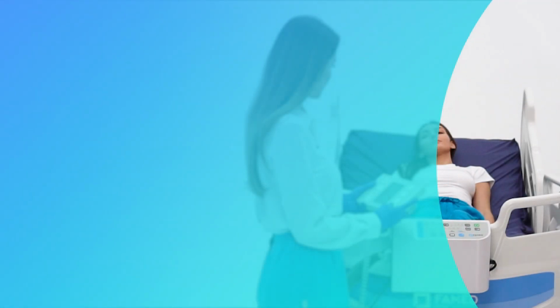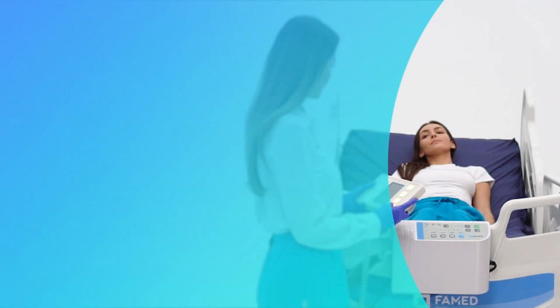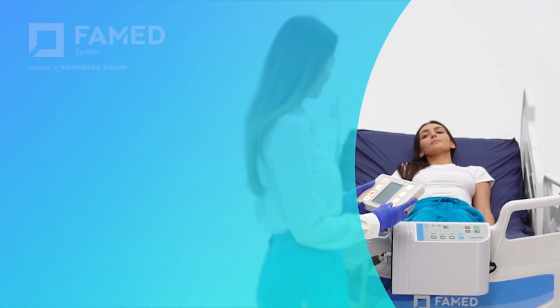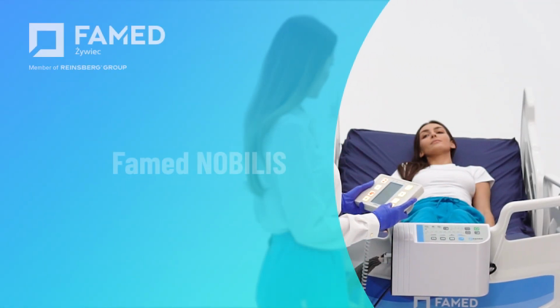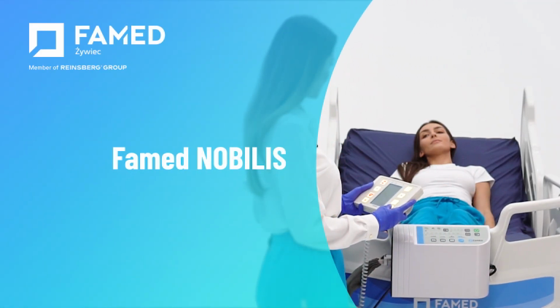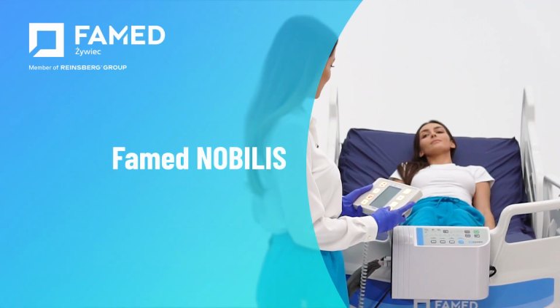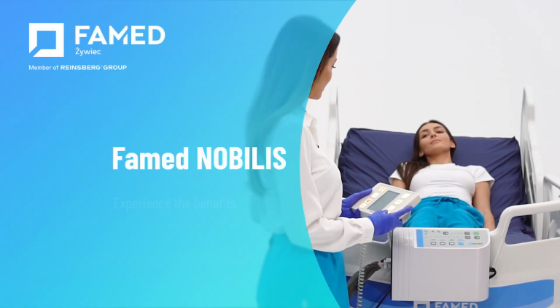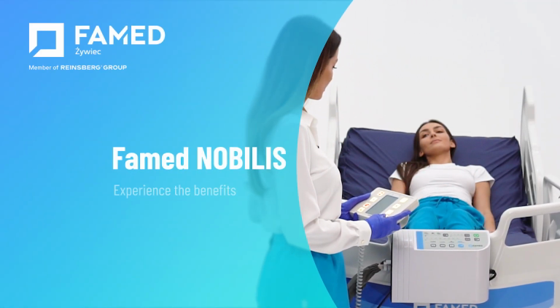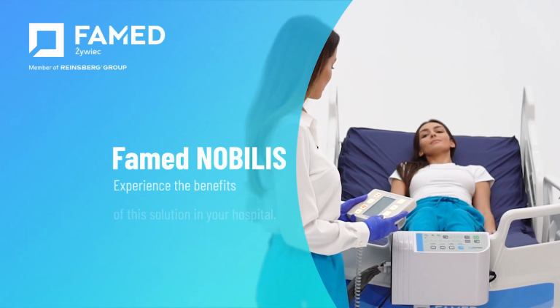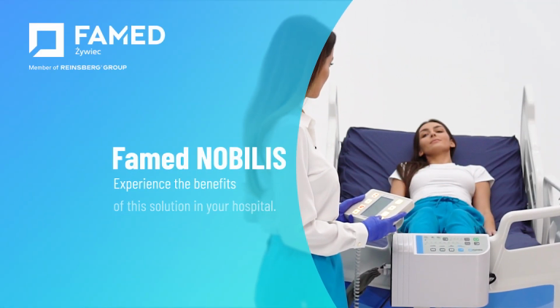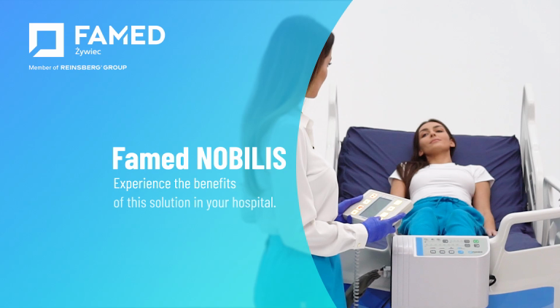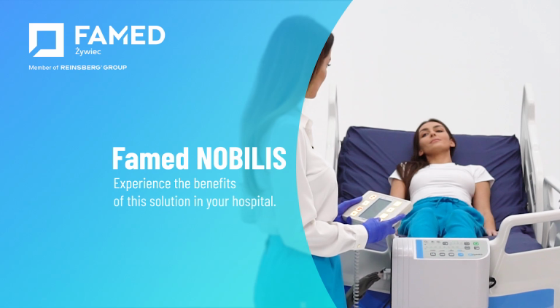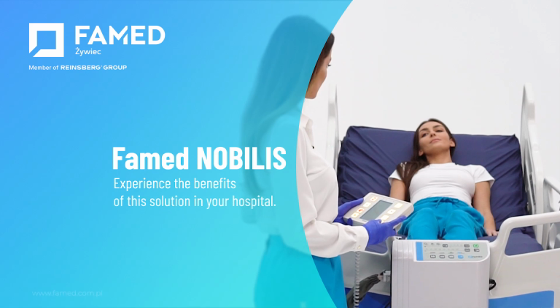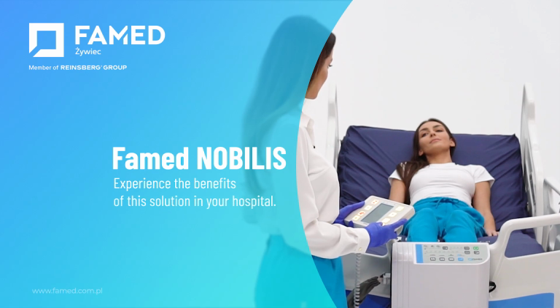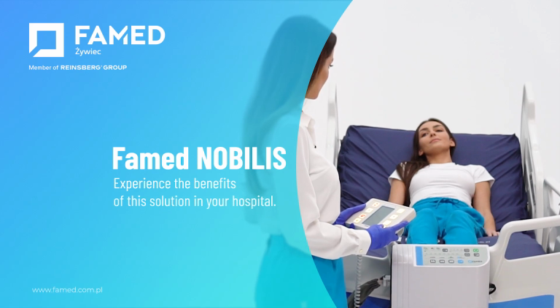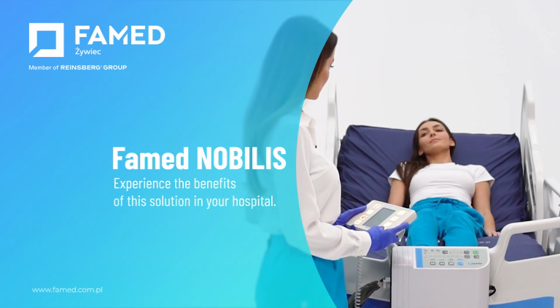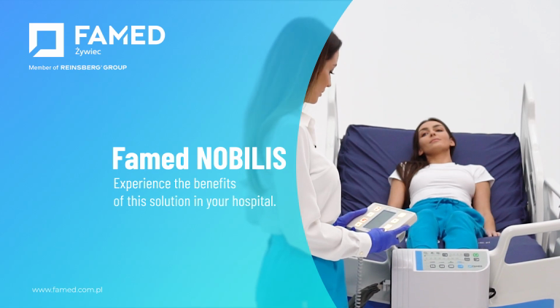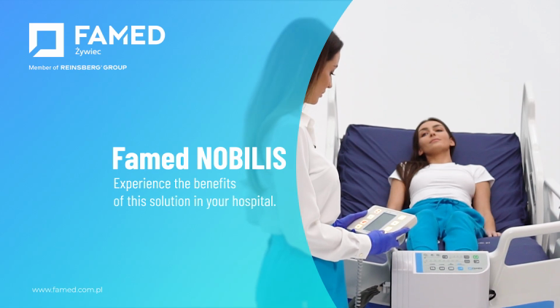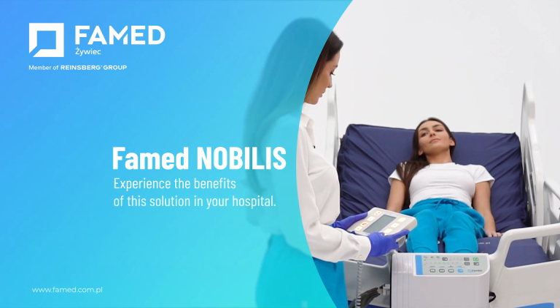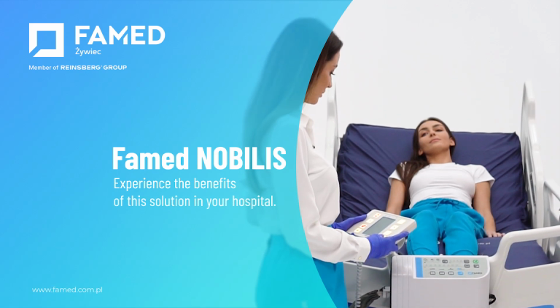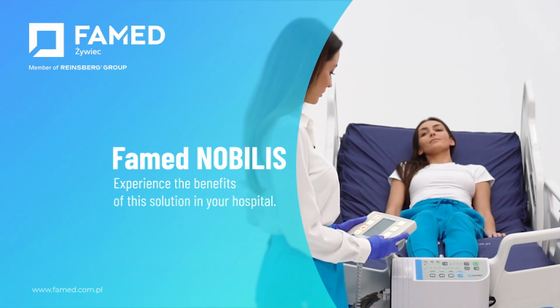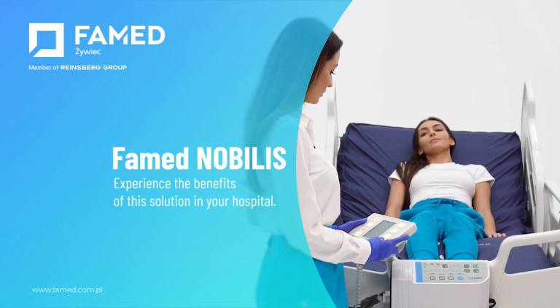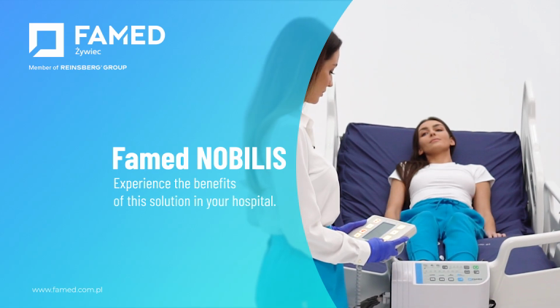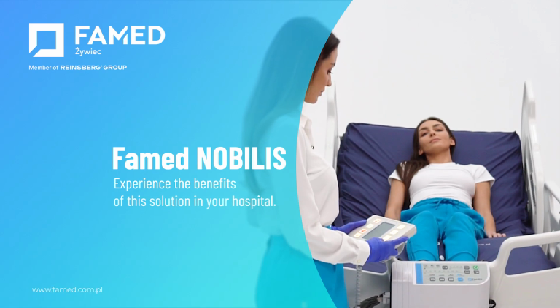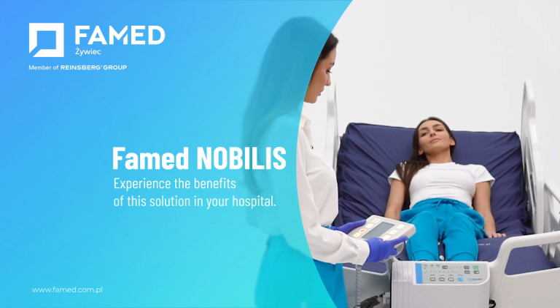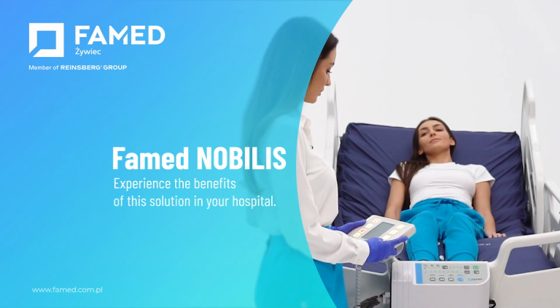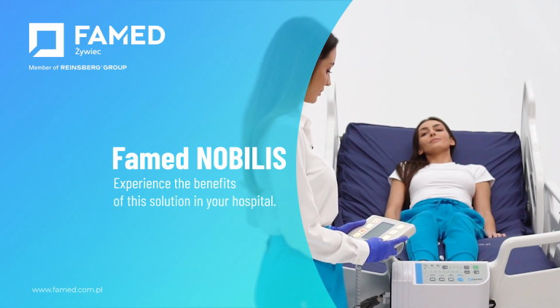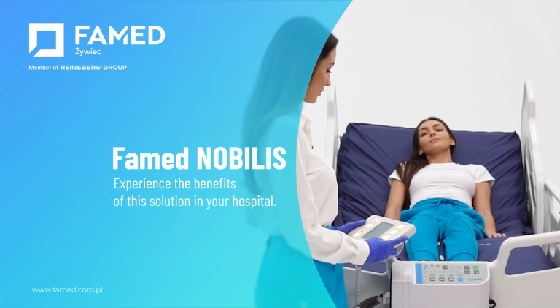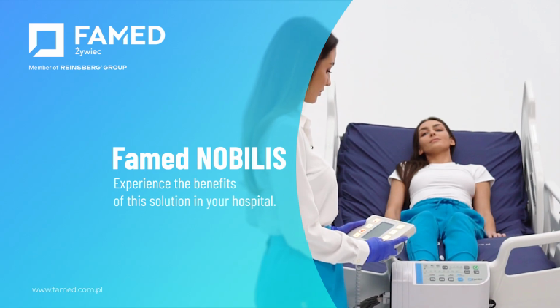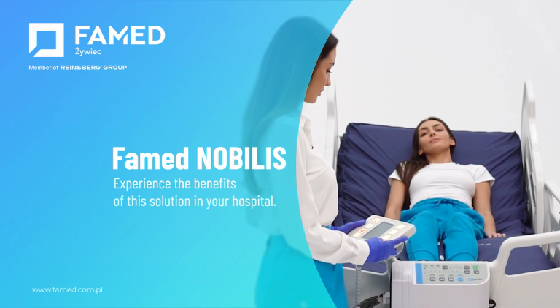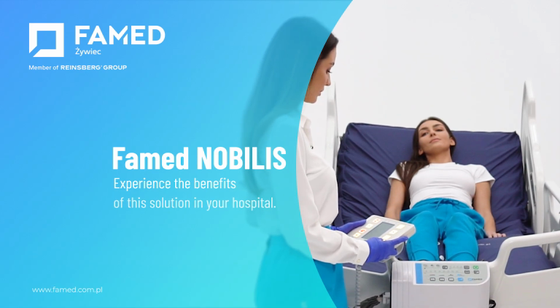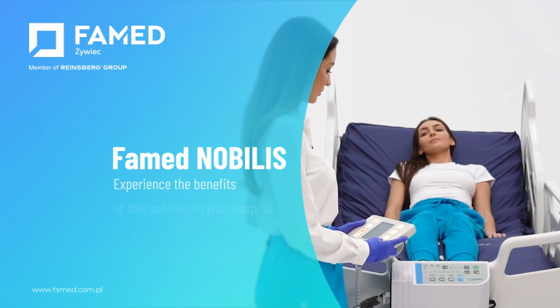Farmed Nobilis — a hospital bed perfectly suited for any intensive care unit.